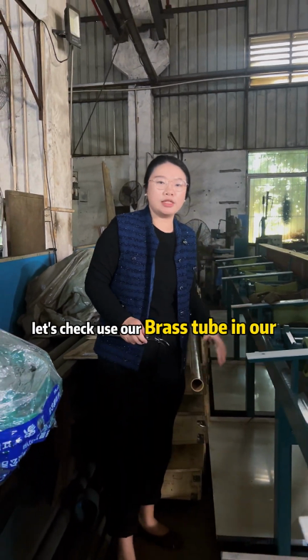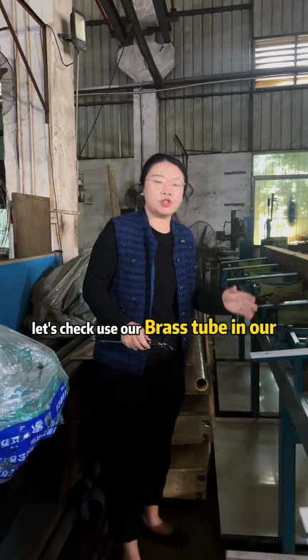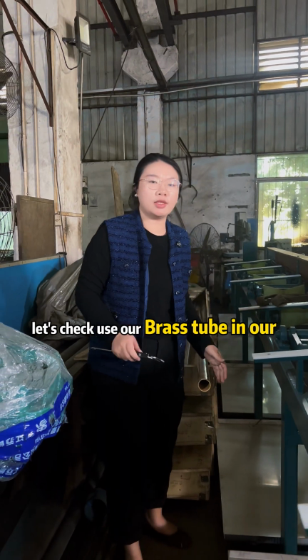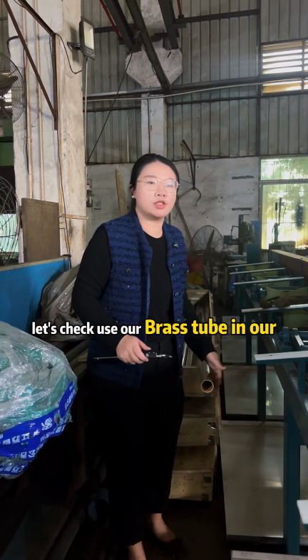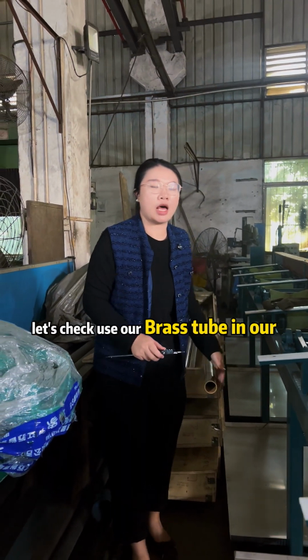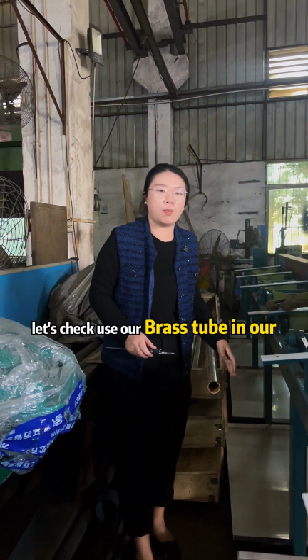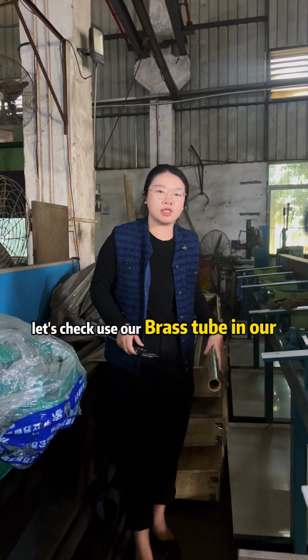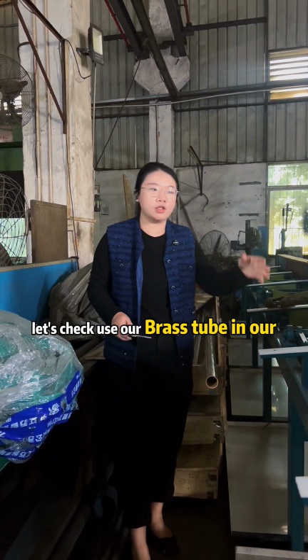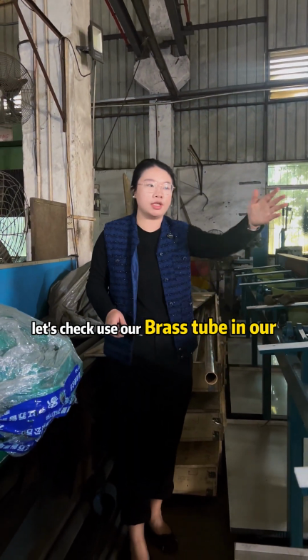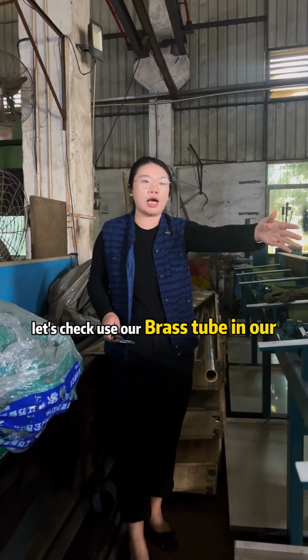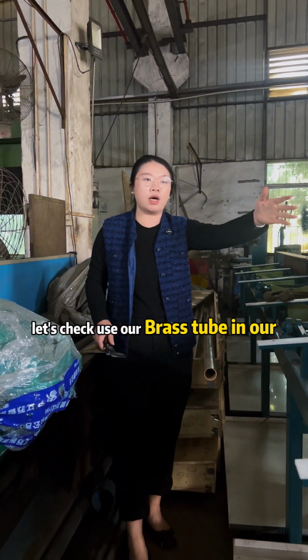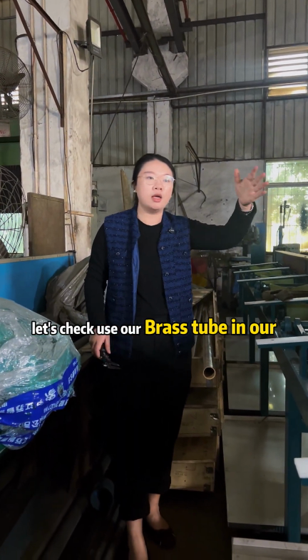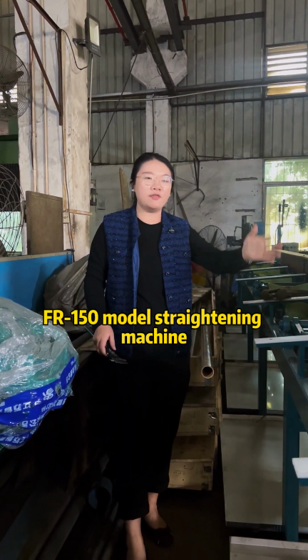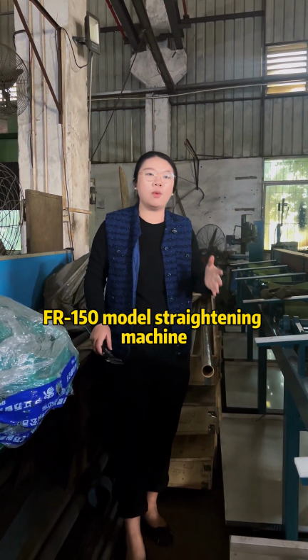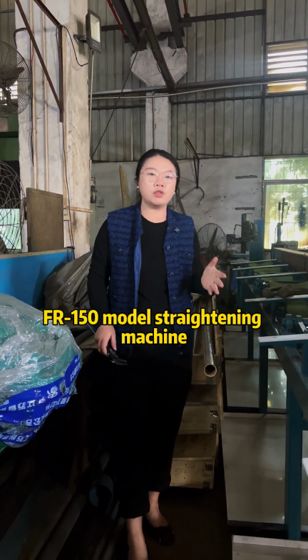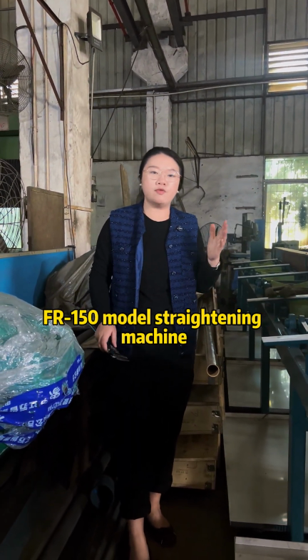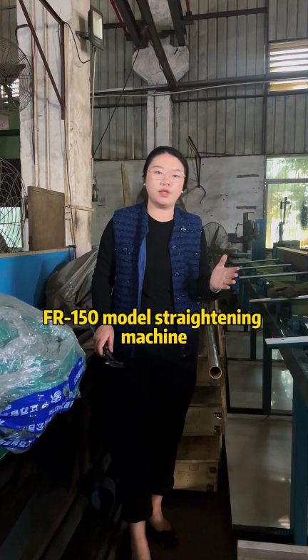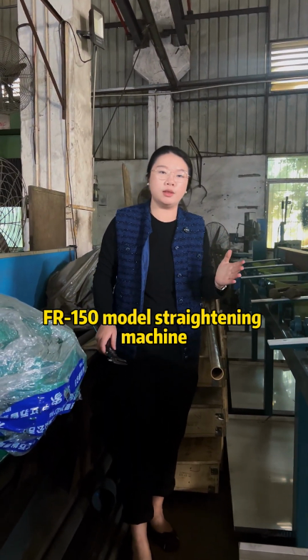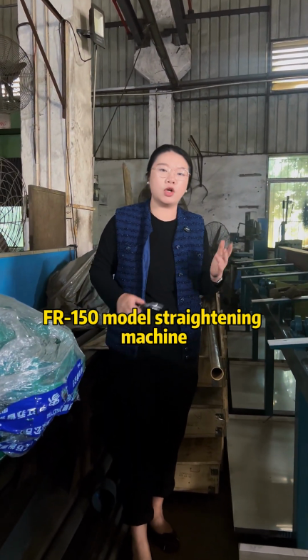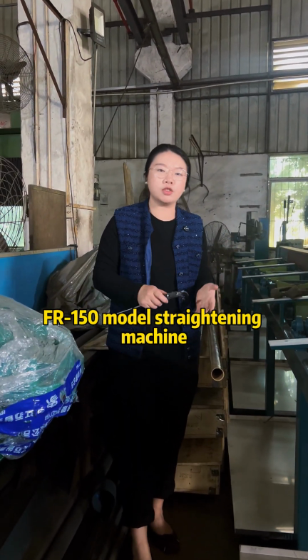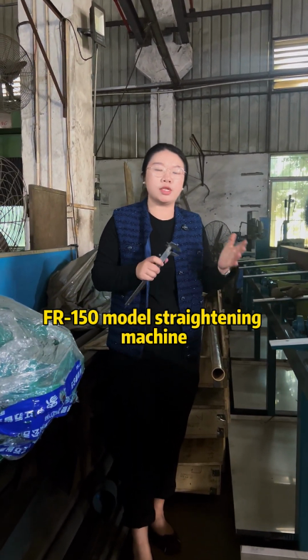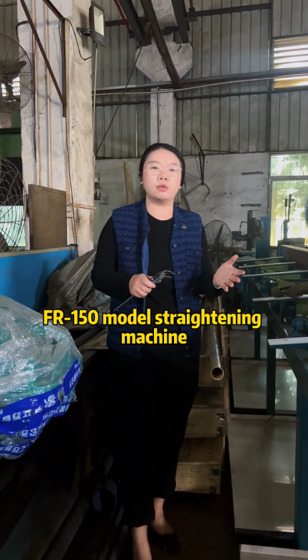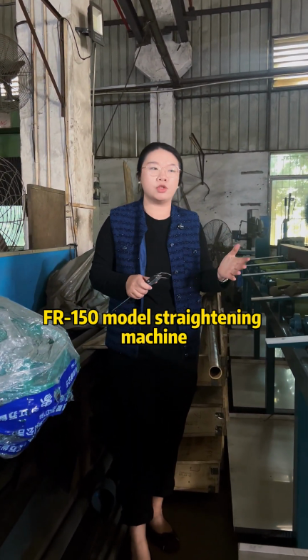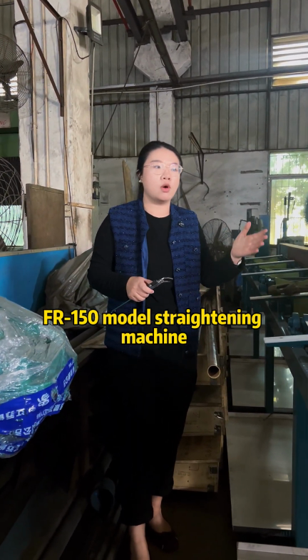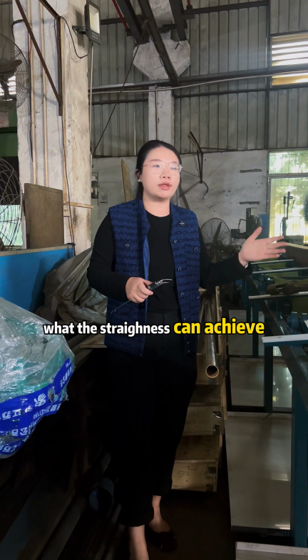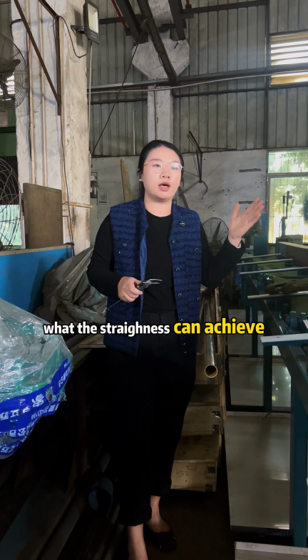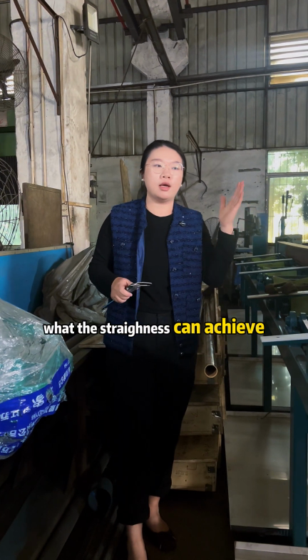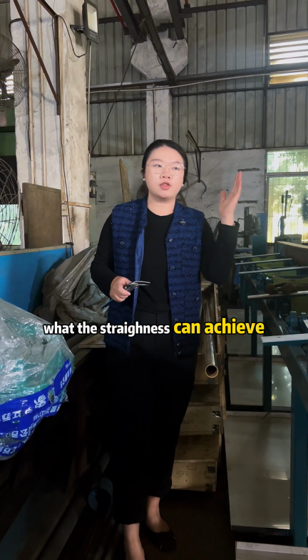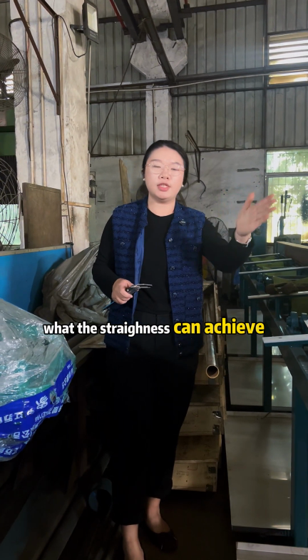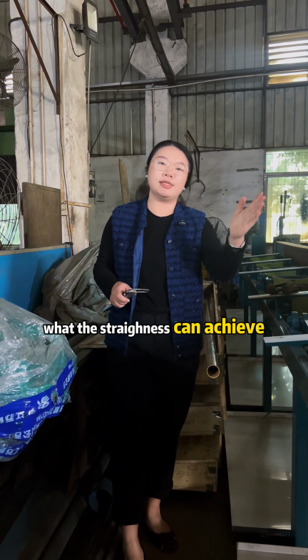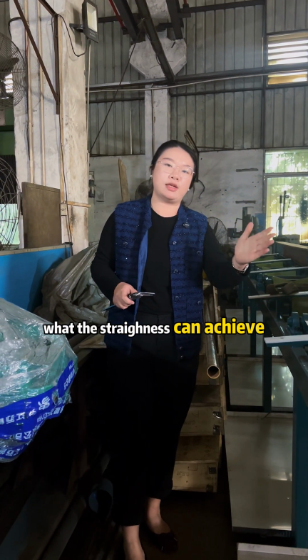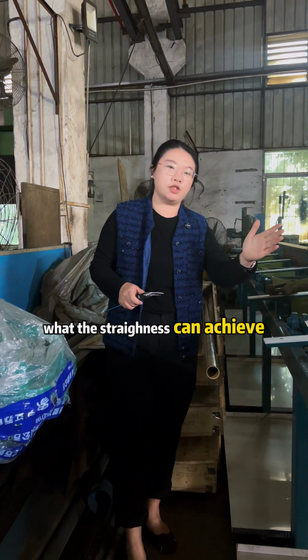Let's check using our blast tube in our FR-150 model straightening machine, and see what straightening can achieve.